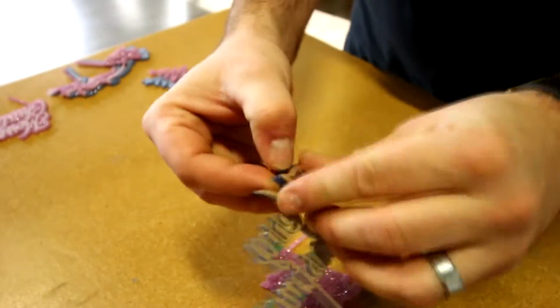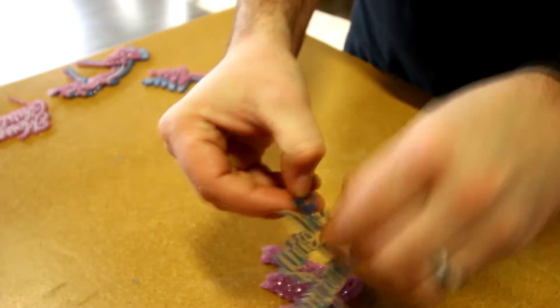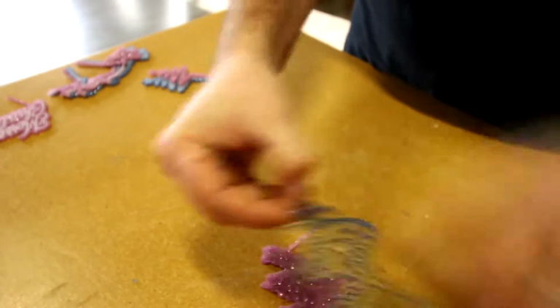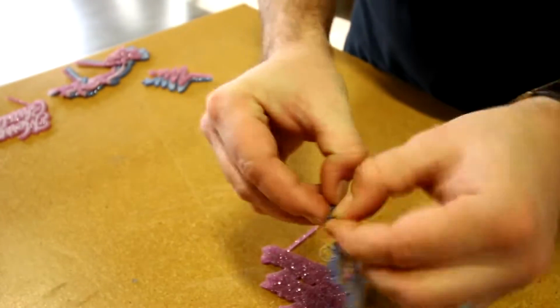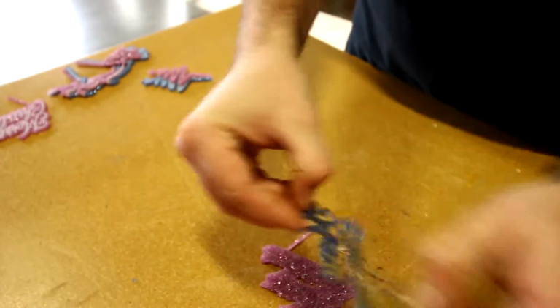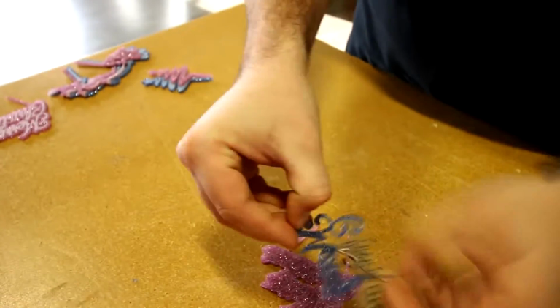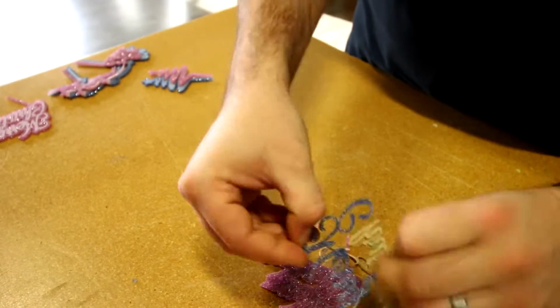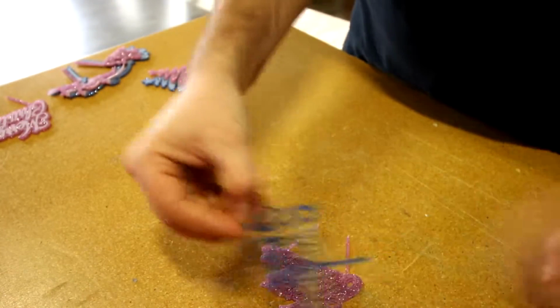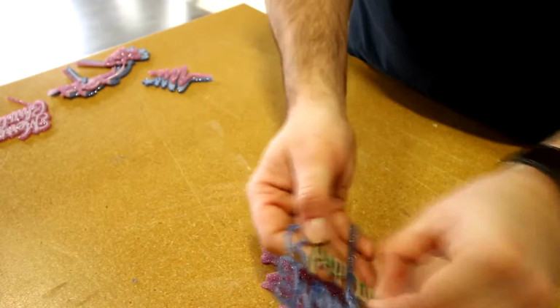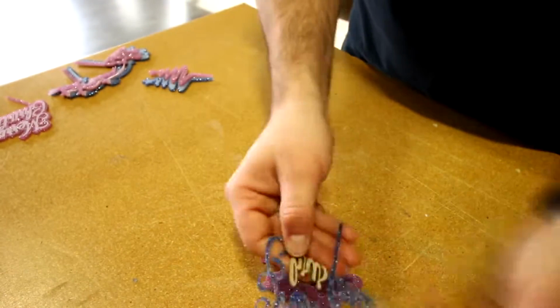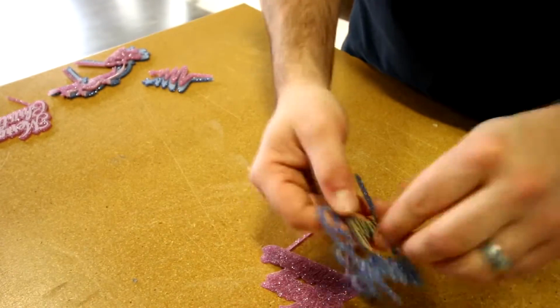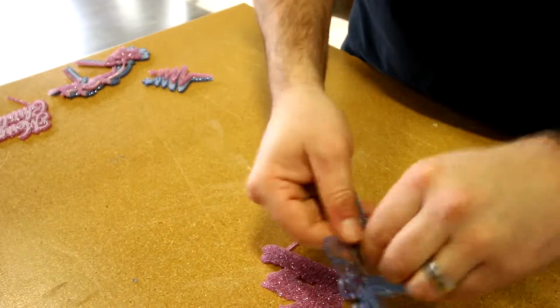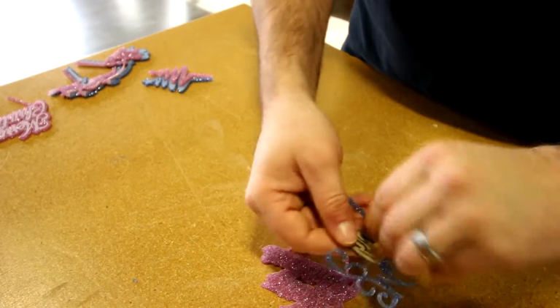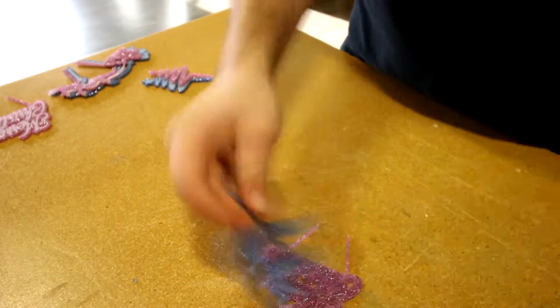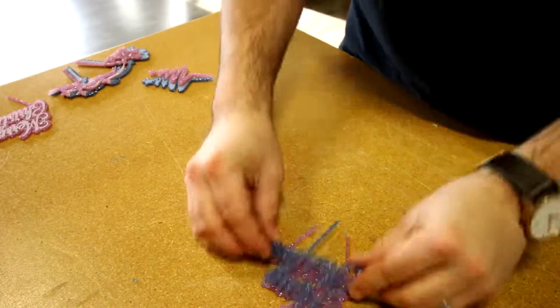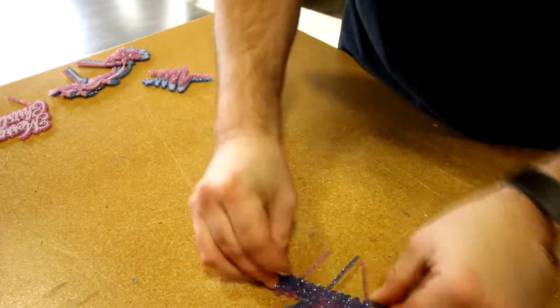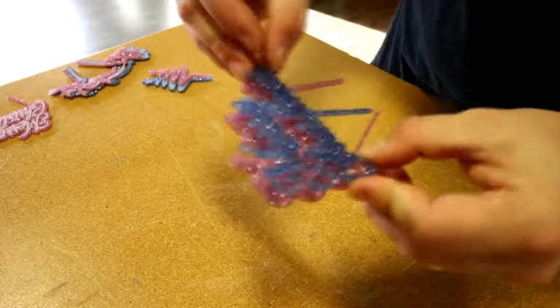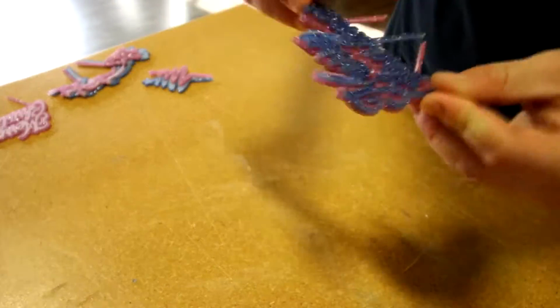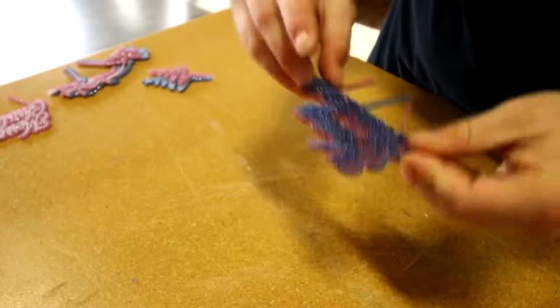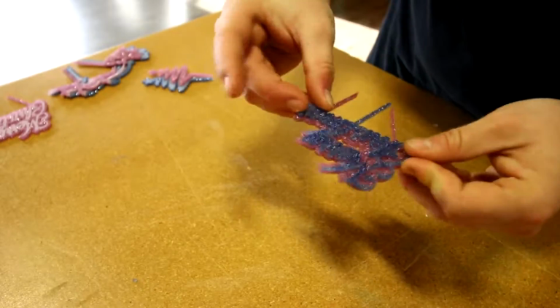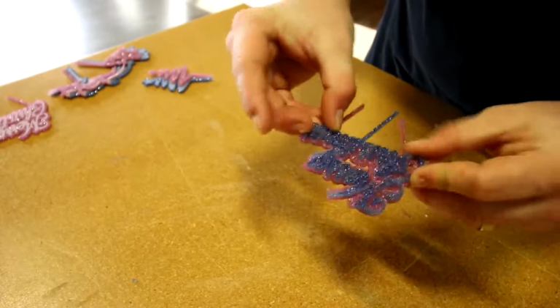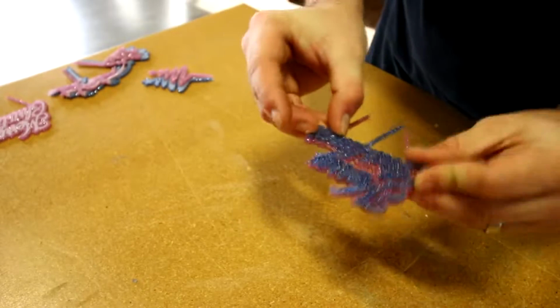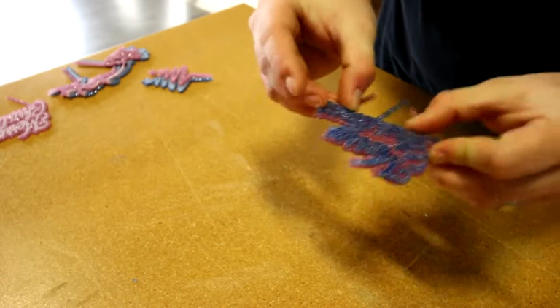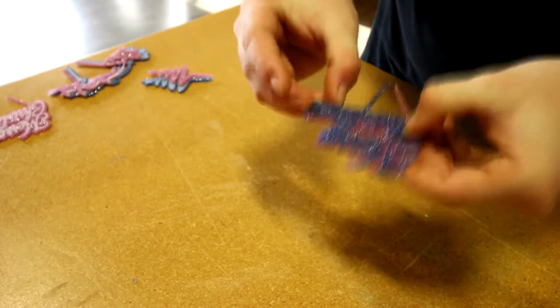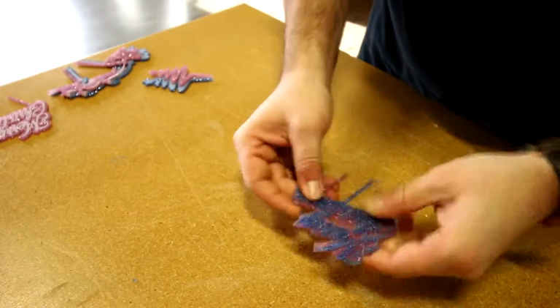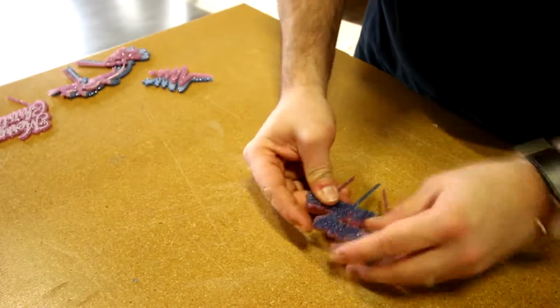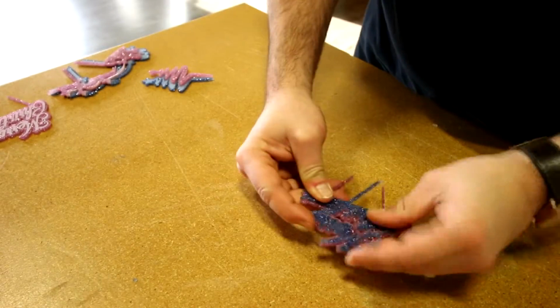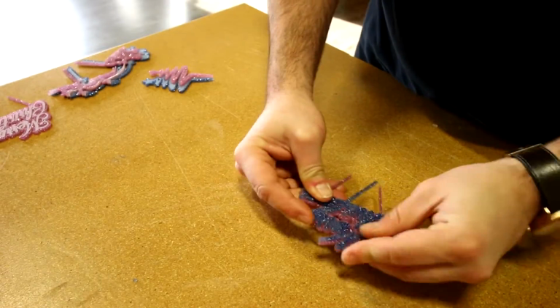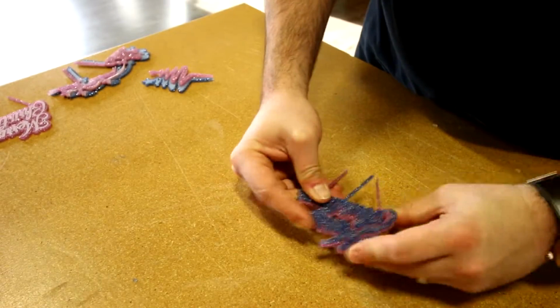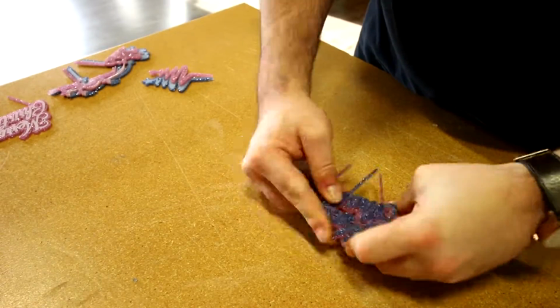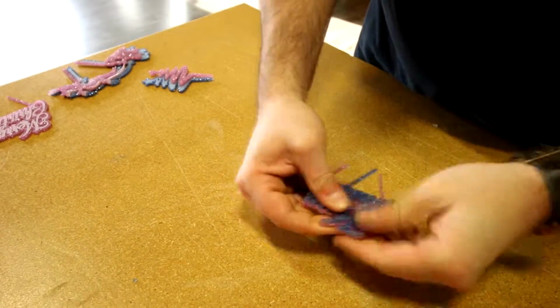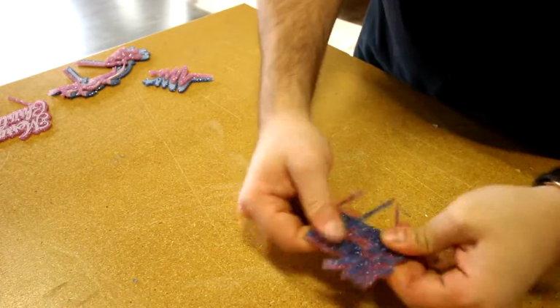Once our pieces were done, we removed our 3M adhesive backing and stuck our pieces together.